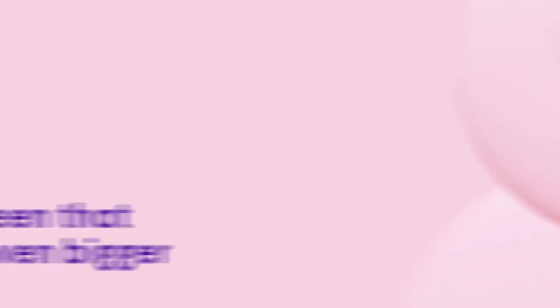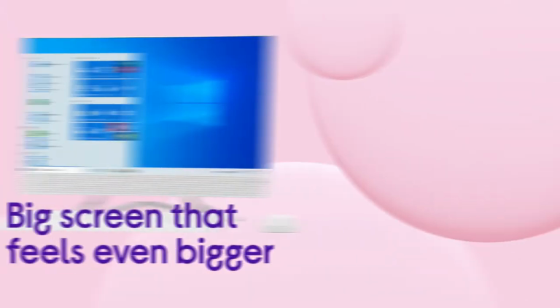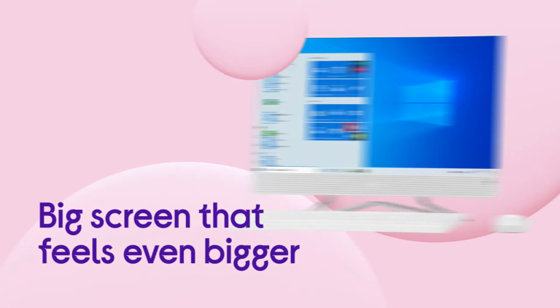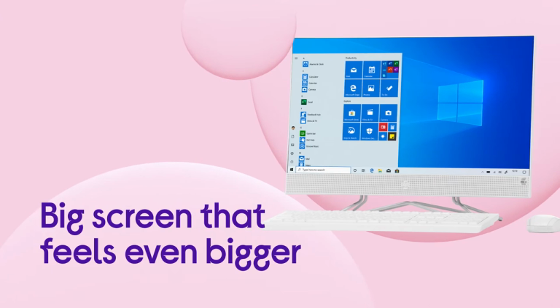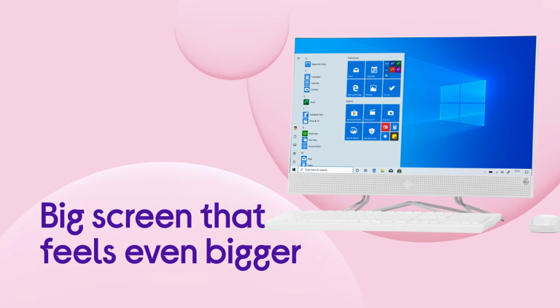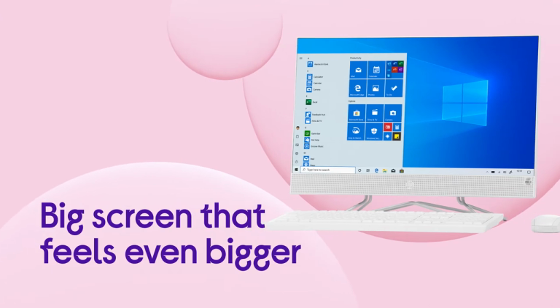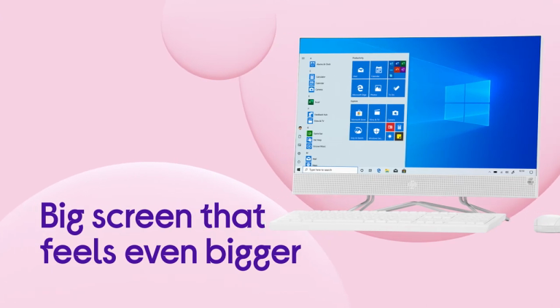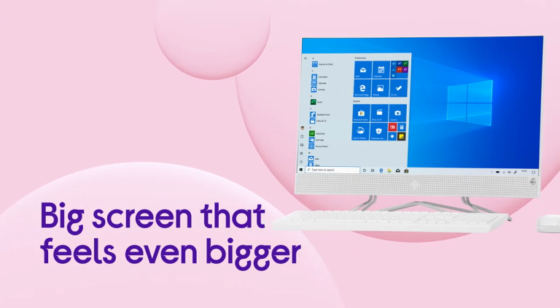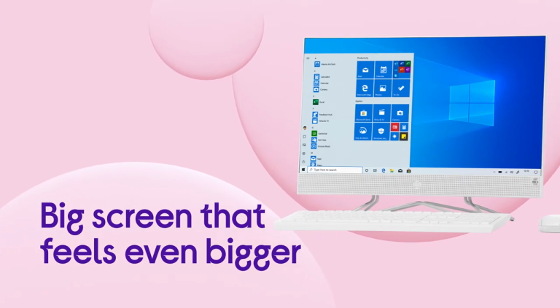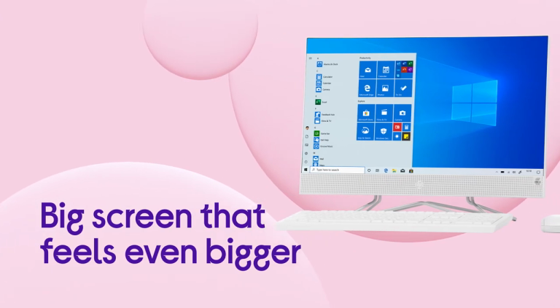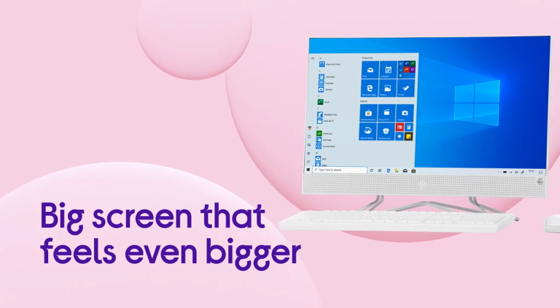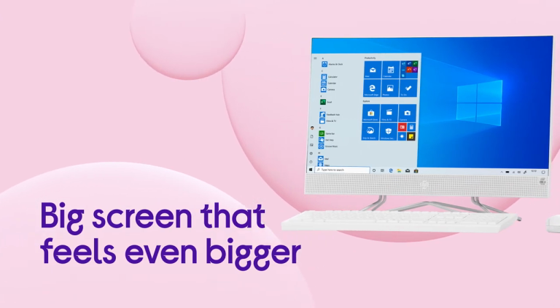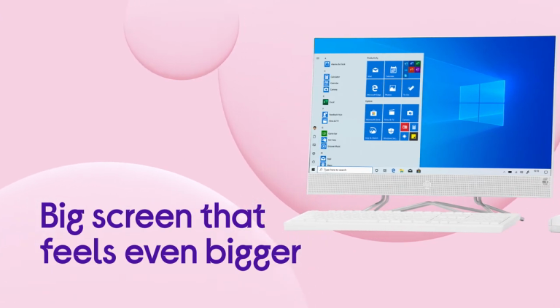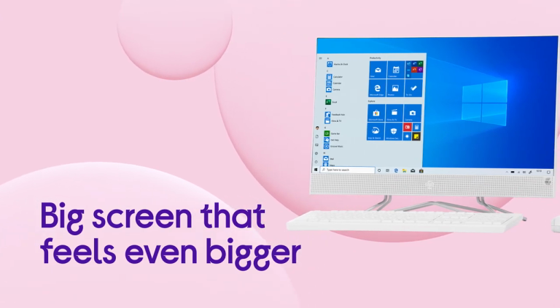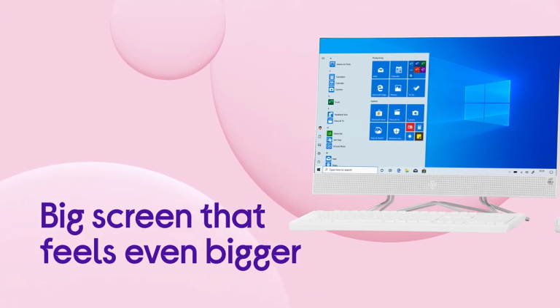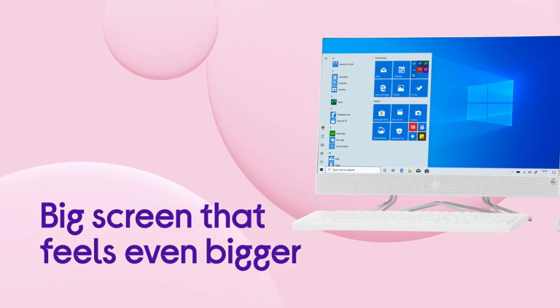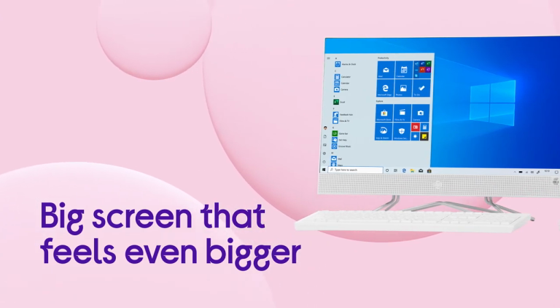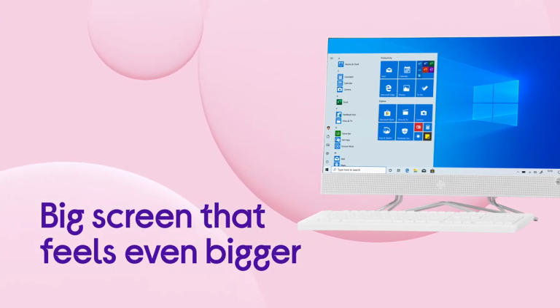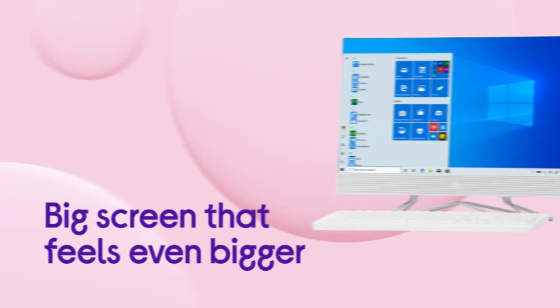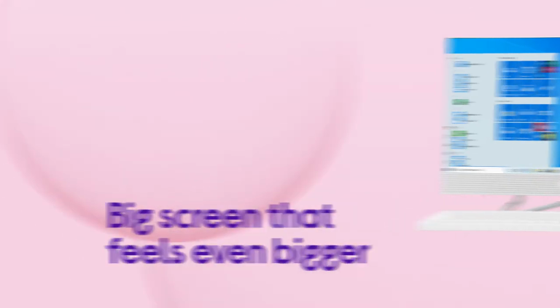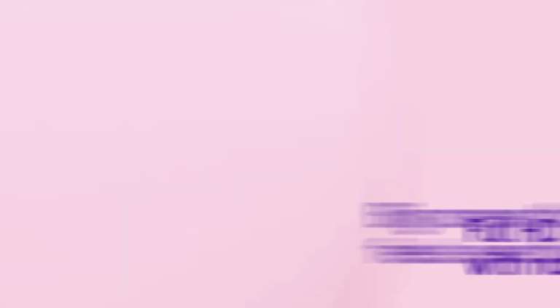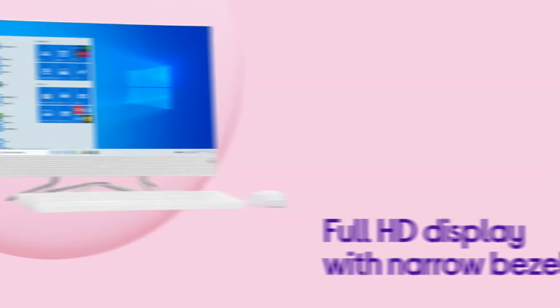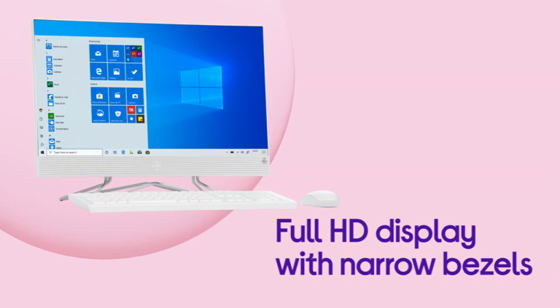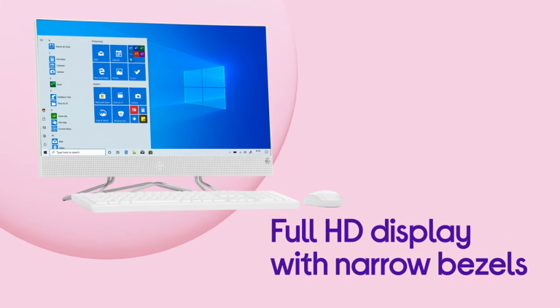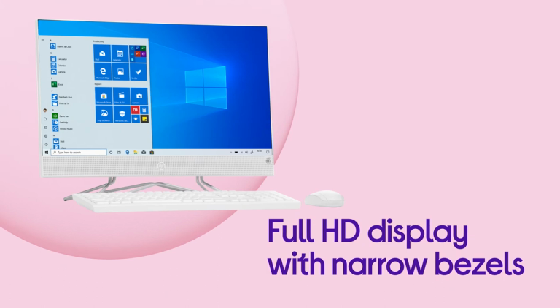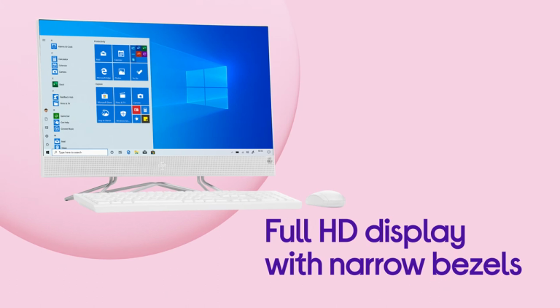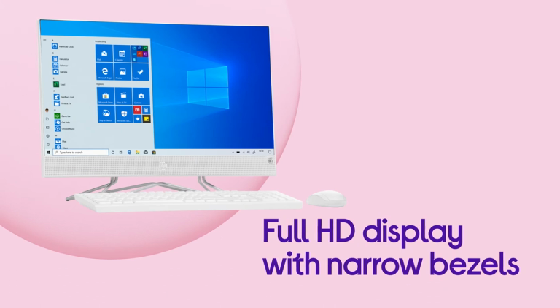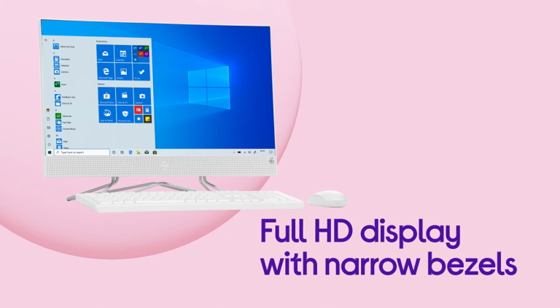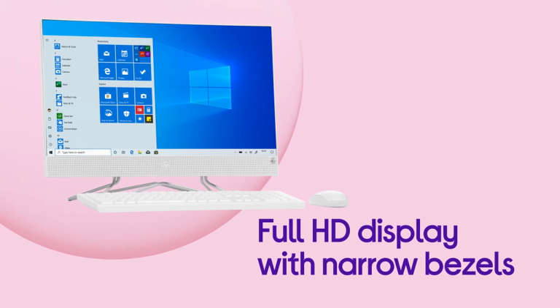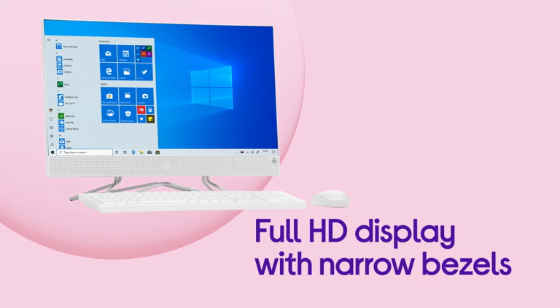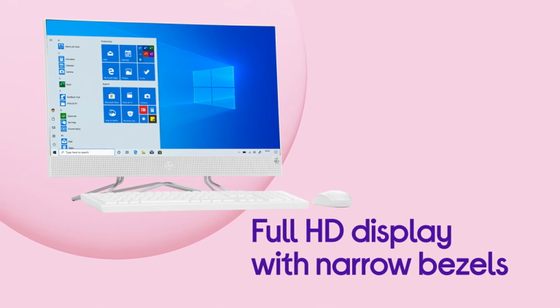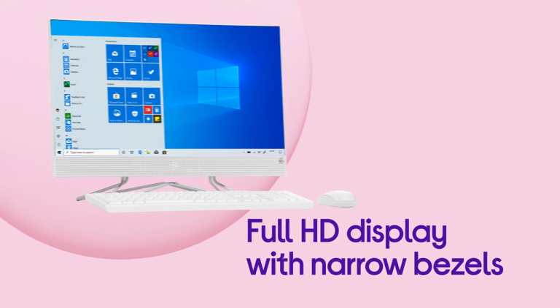The big screen feels even bigger thanks to its narrow bezels, which are stripped back to give you more of the Full HD display to enjoy.